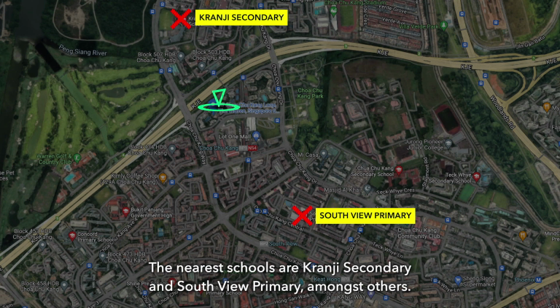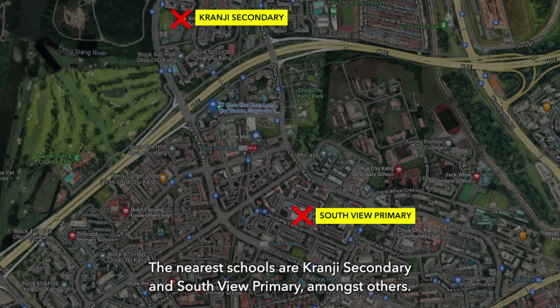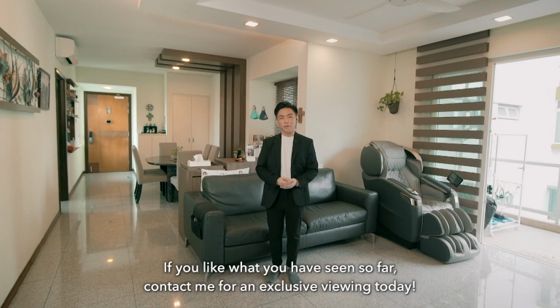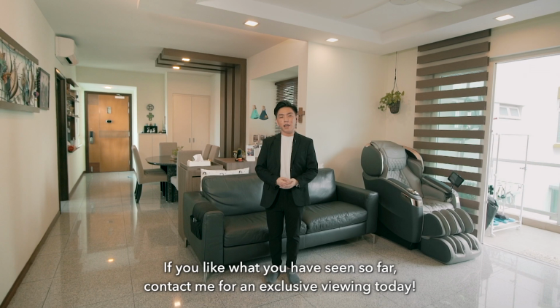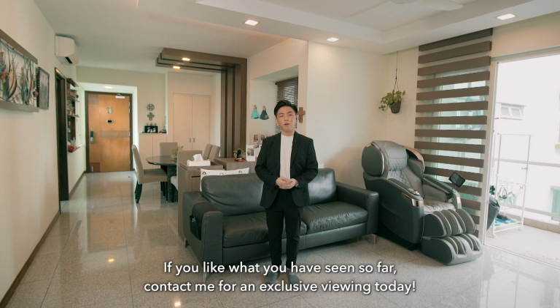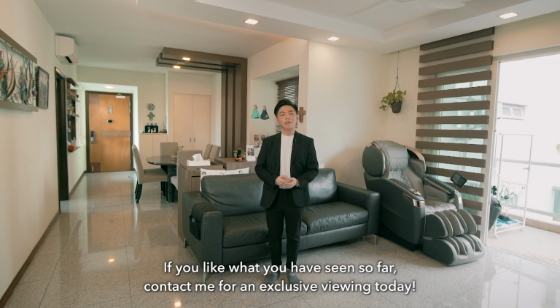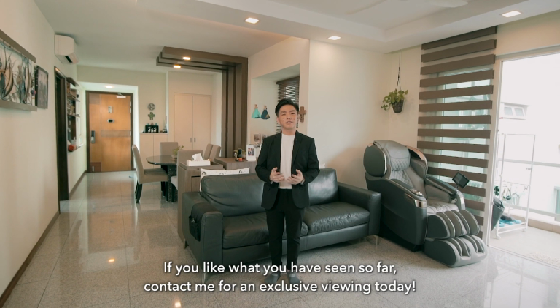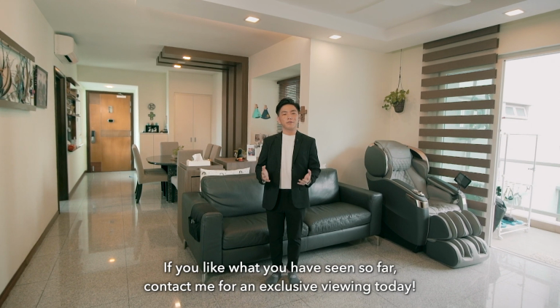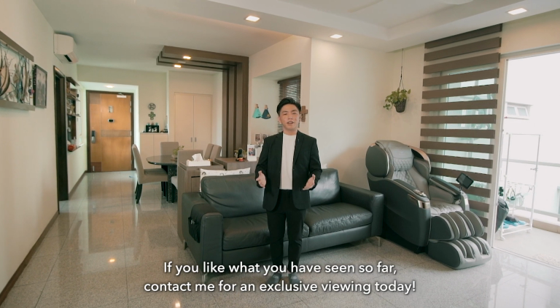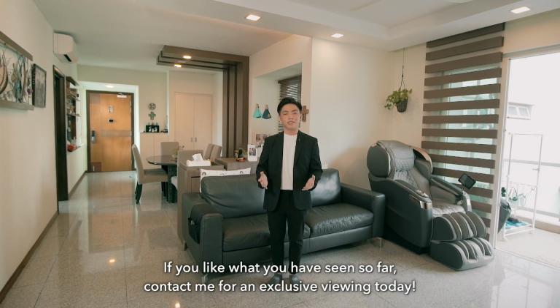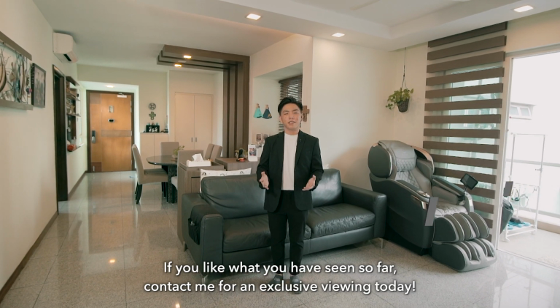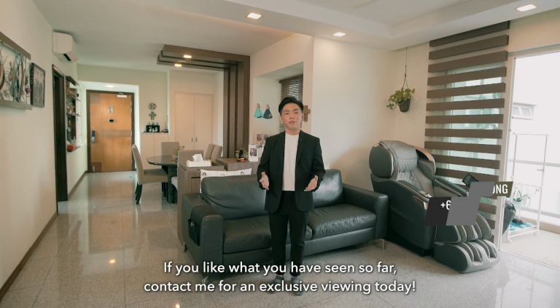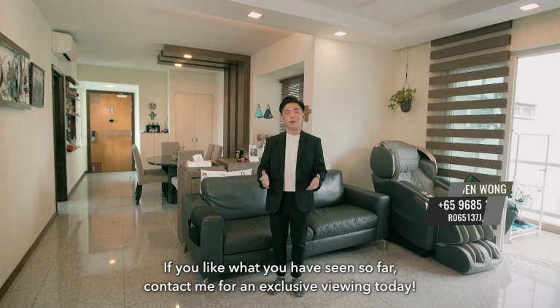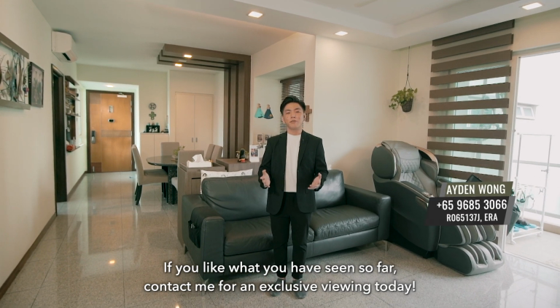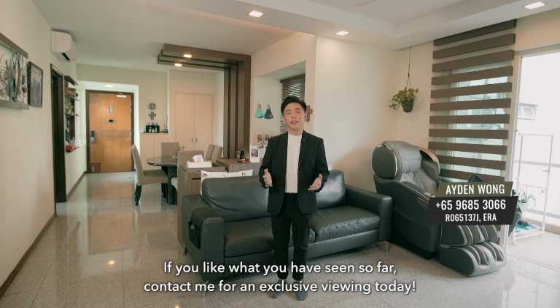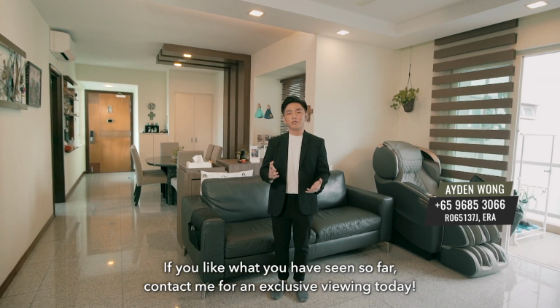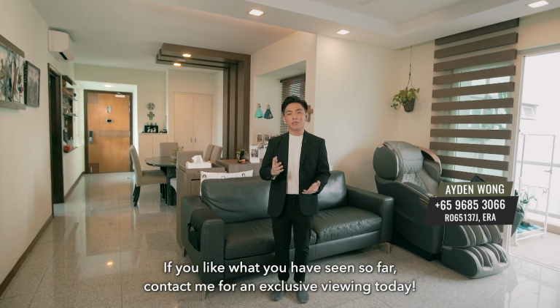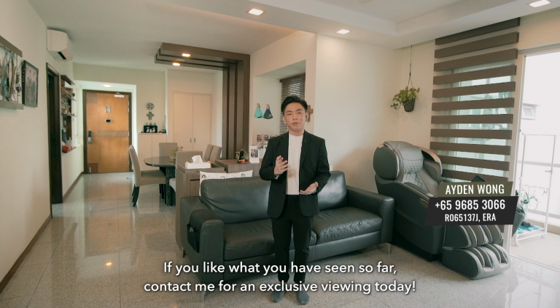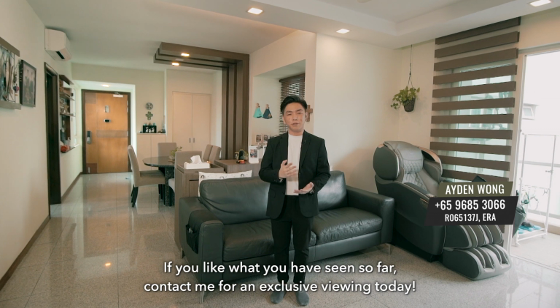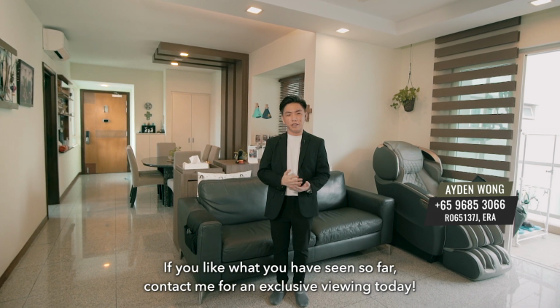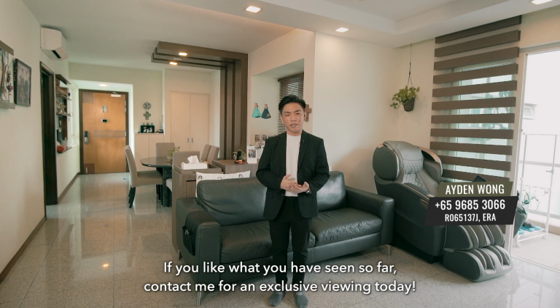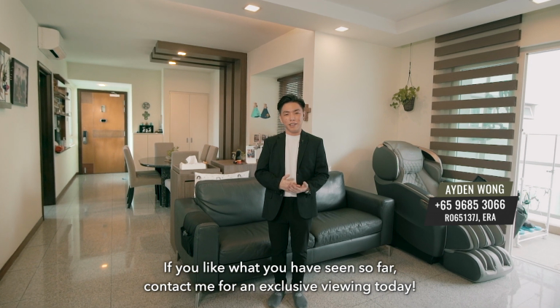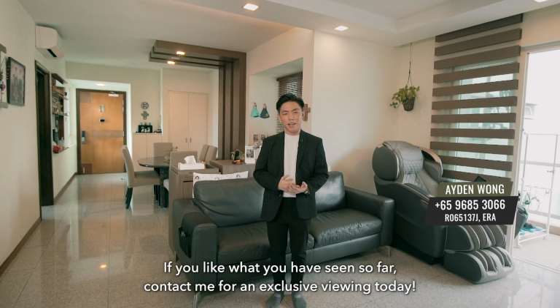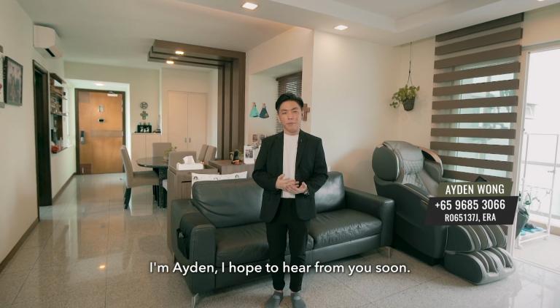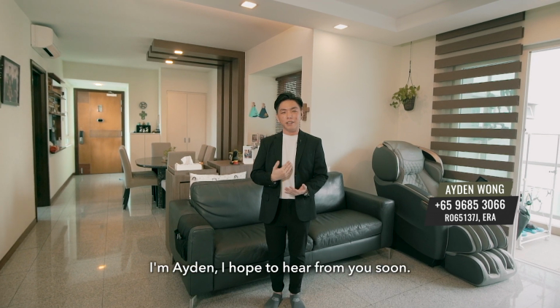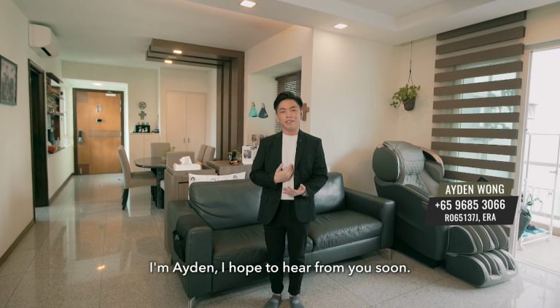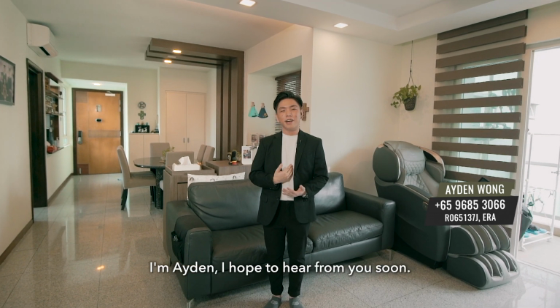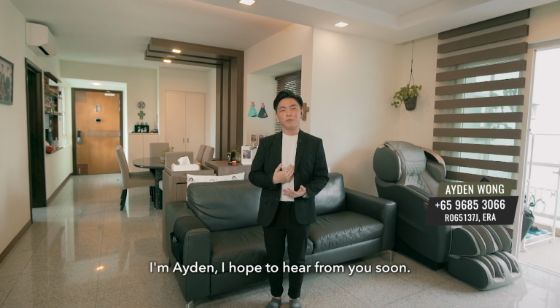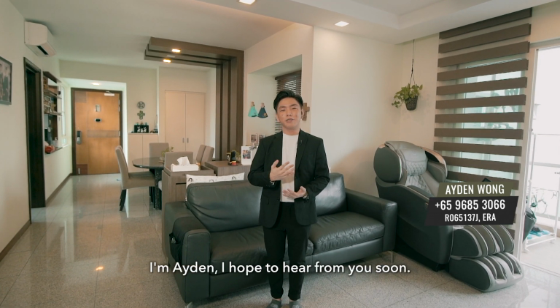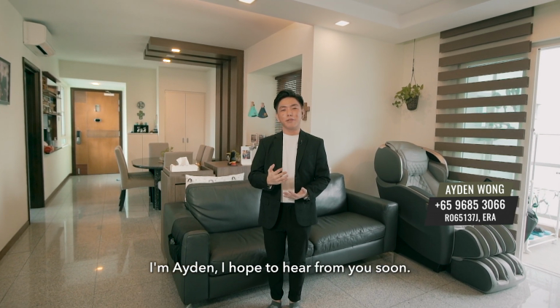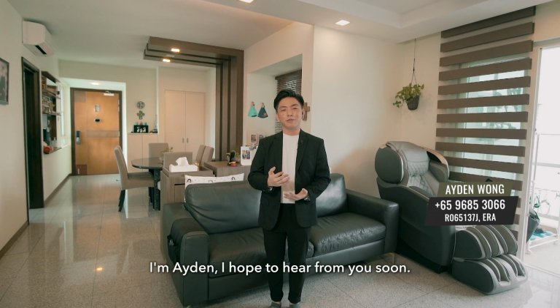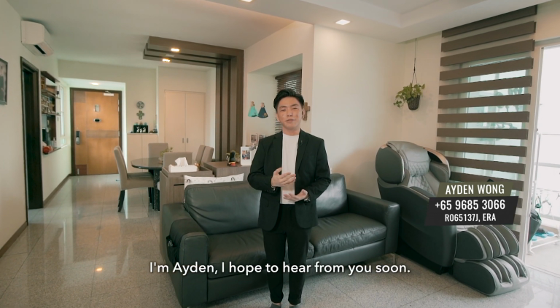If you like what you have seen so far, contact me for your exclusive viewing today. I'm Aidan, and I hope to hear from you soon.